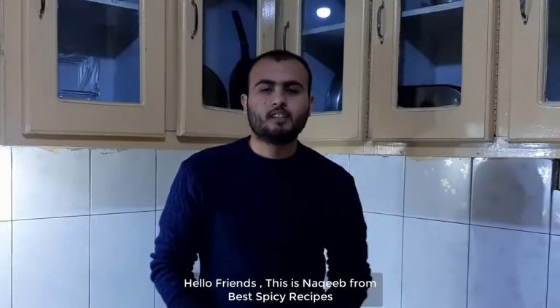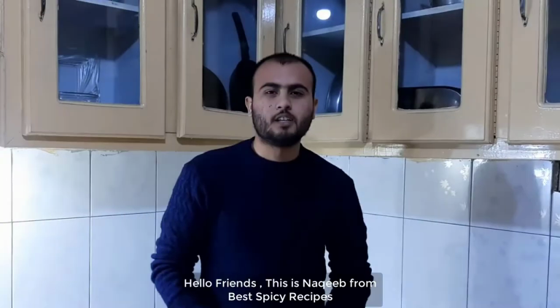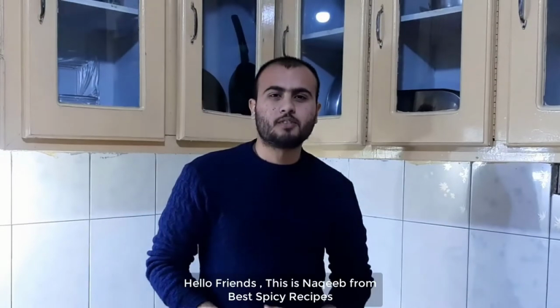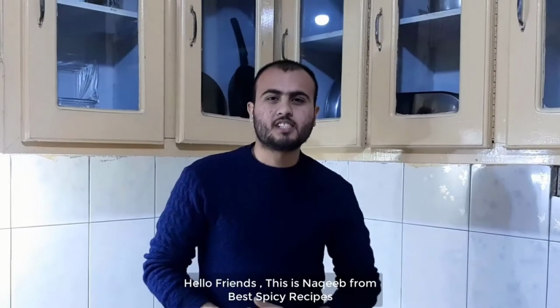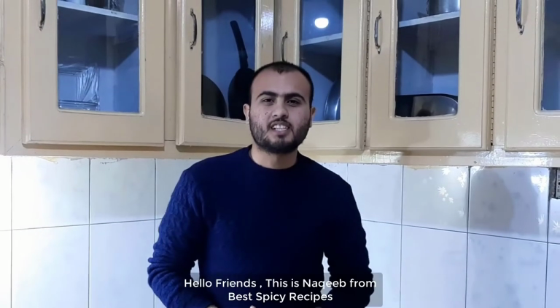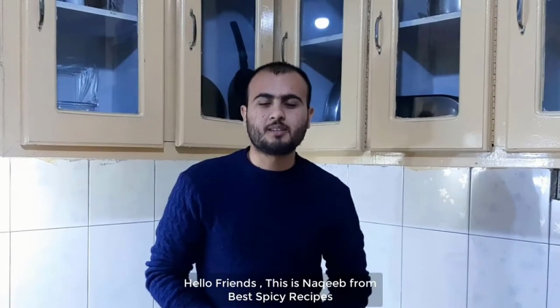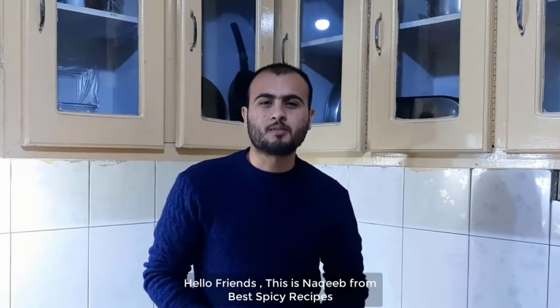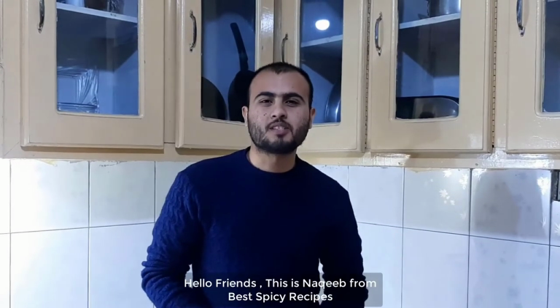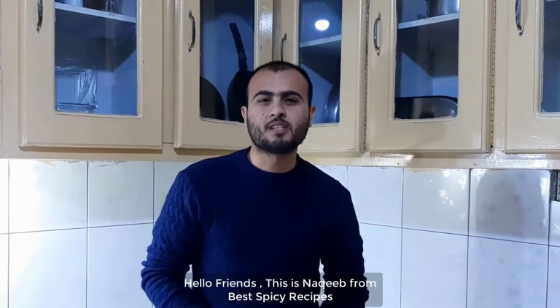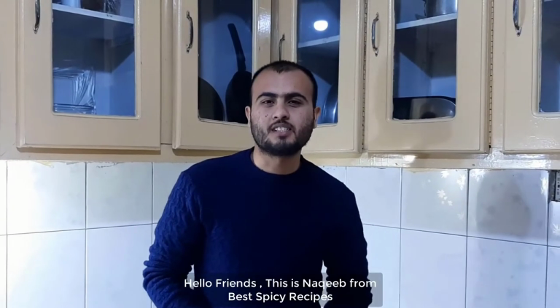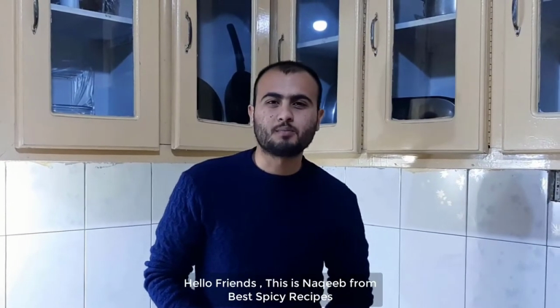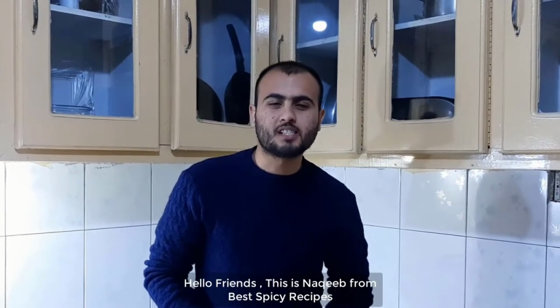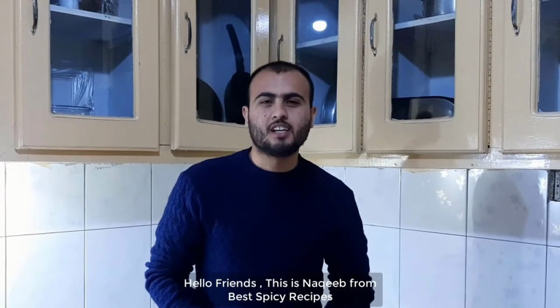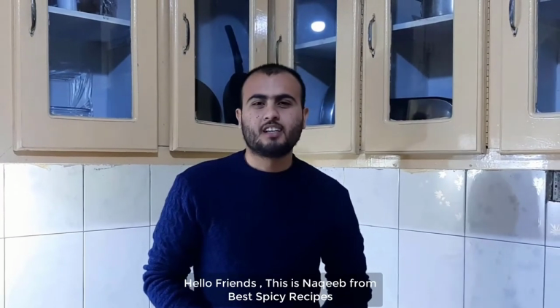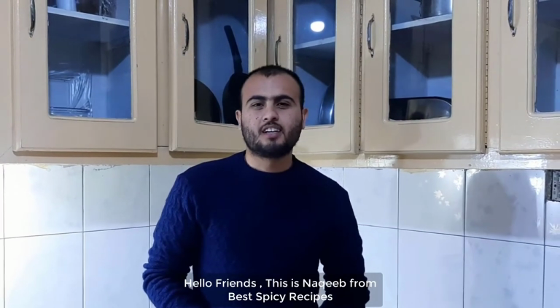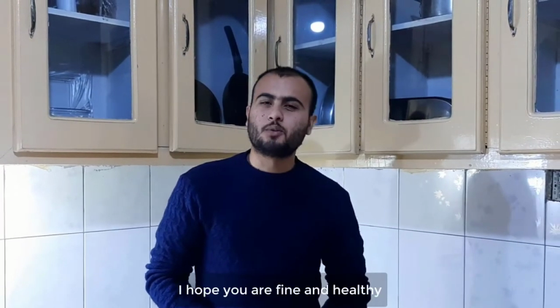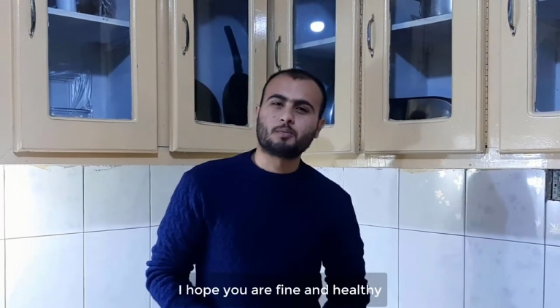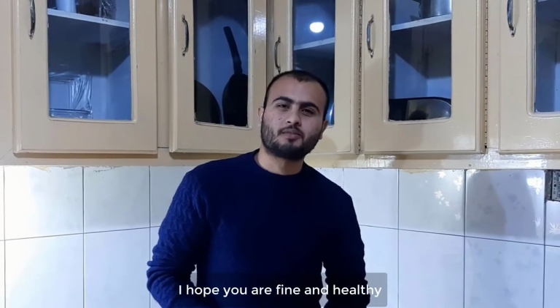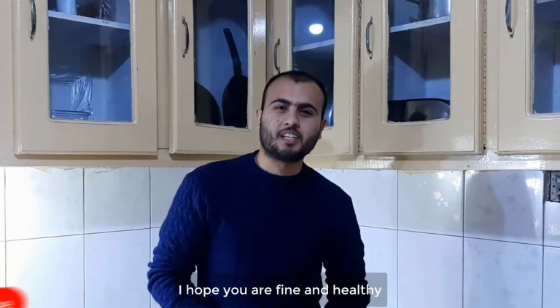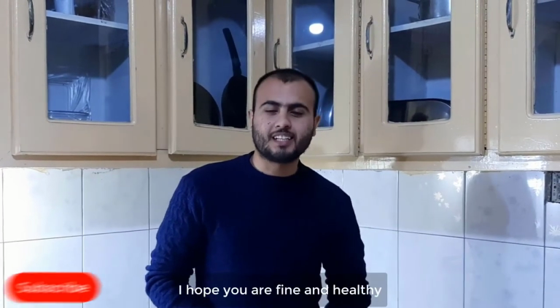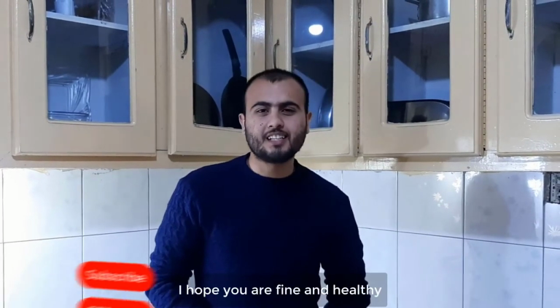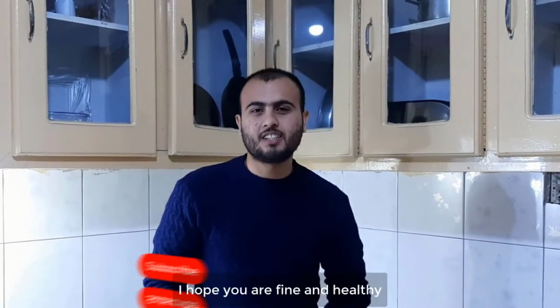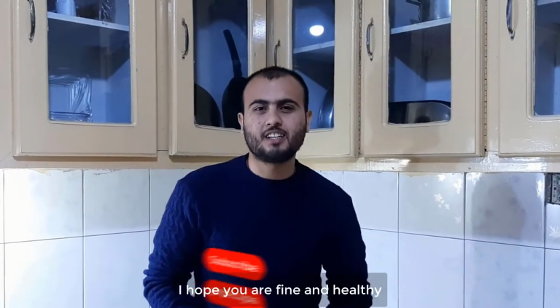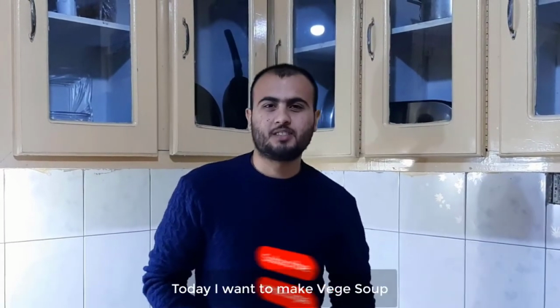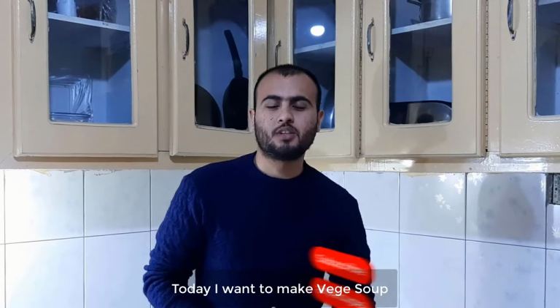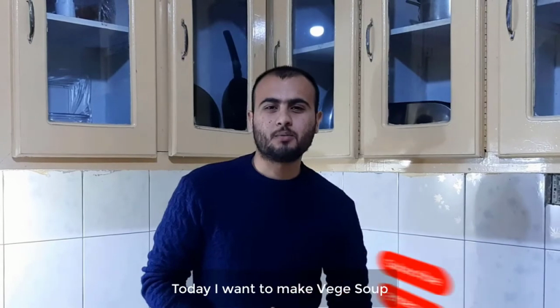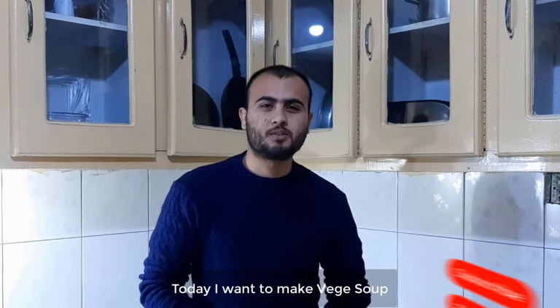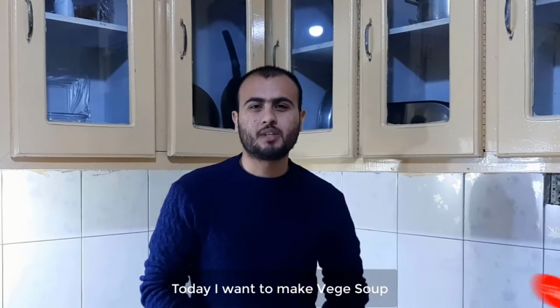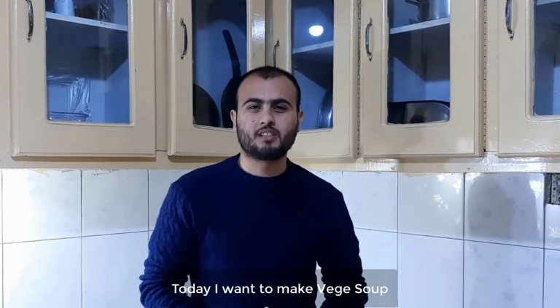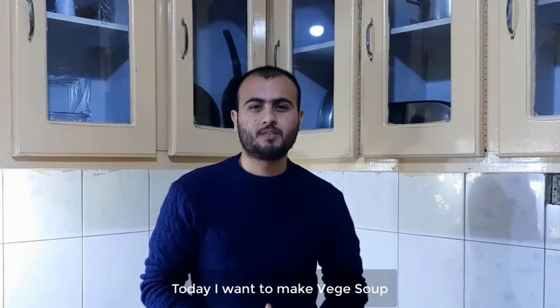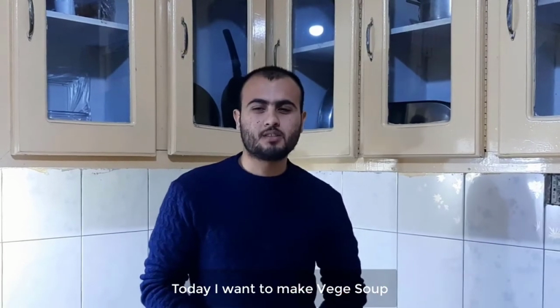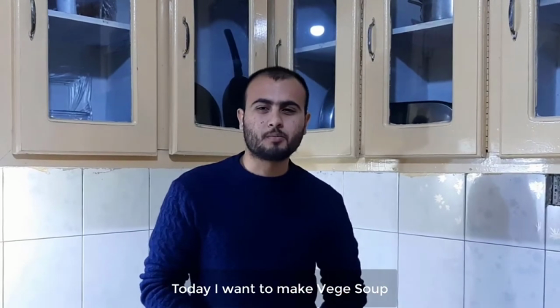Hello friends, this is Nari from The Stress Recipes. I hope you are fine and healthy. Today, I want to make with you soup.